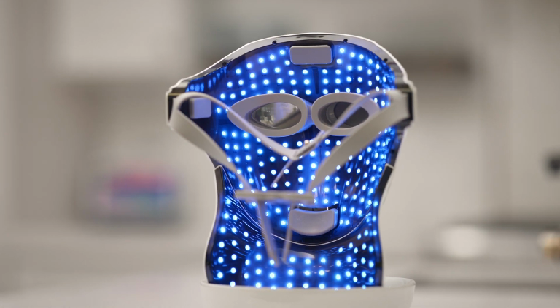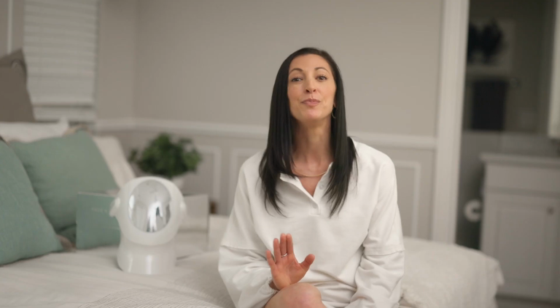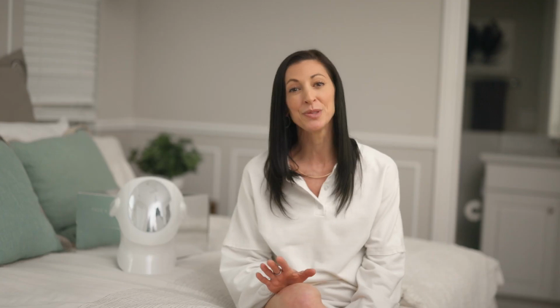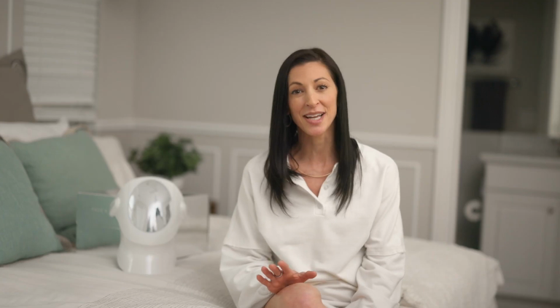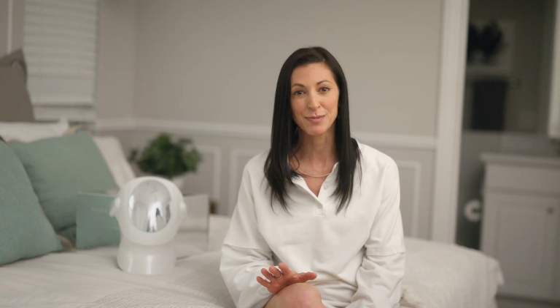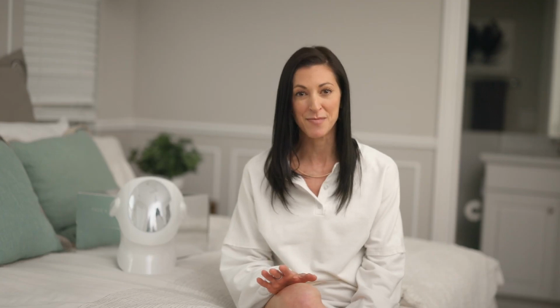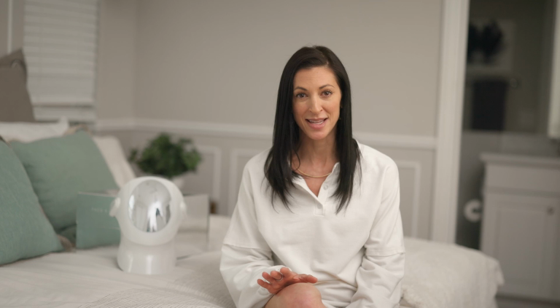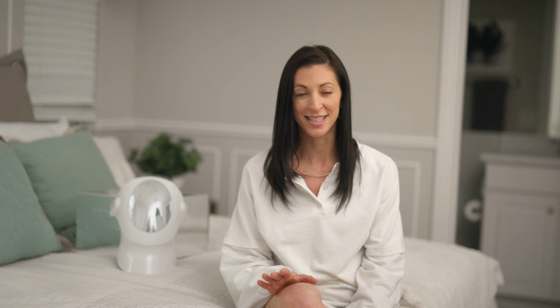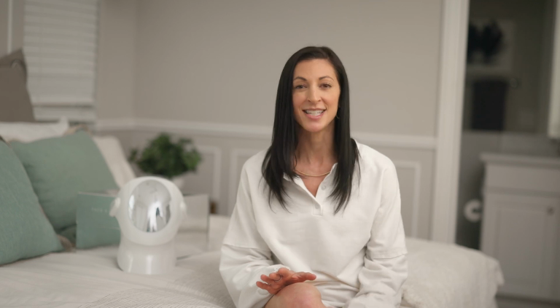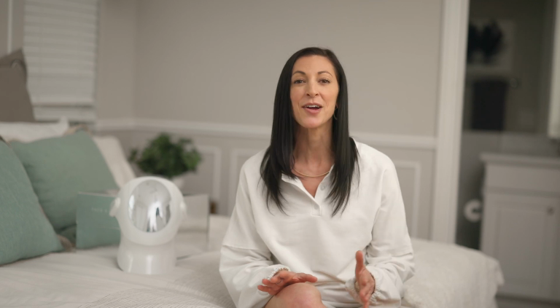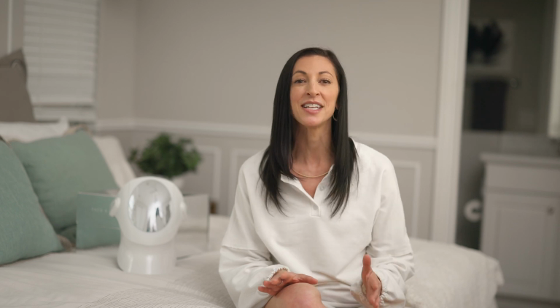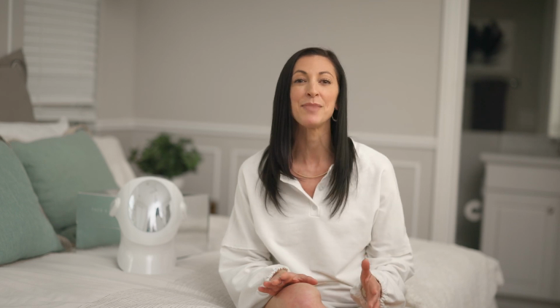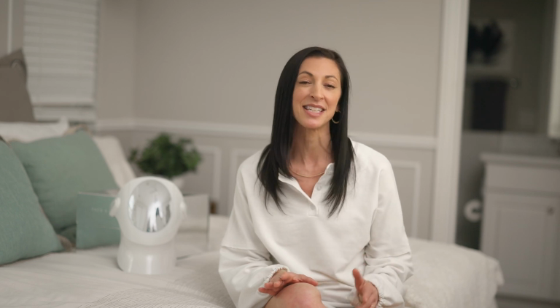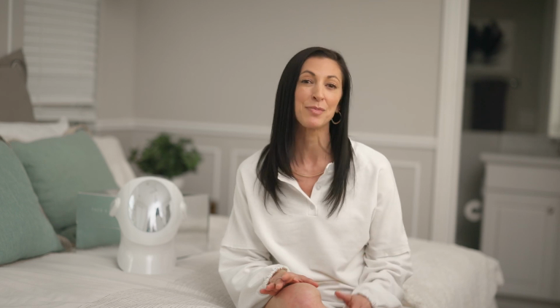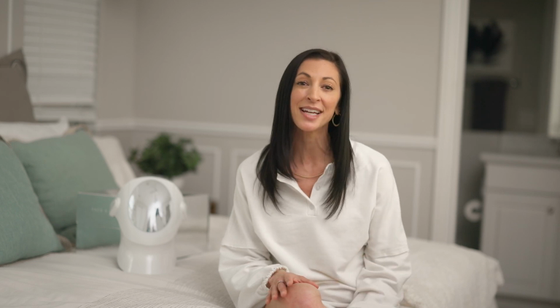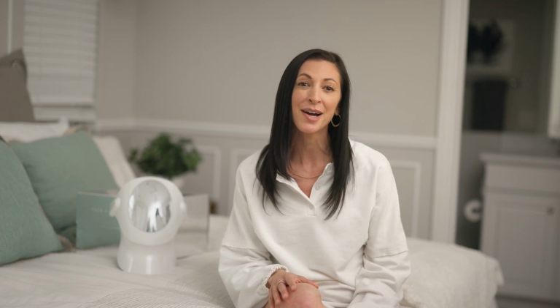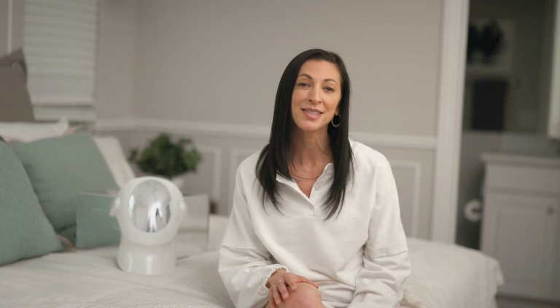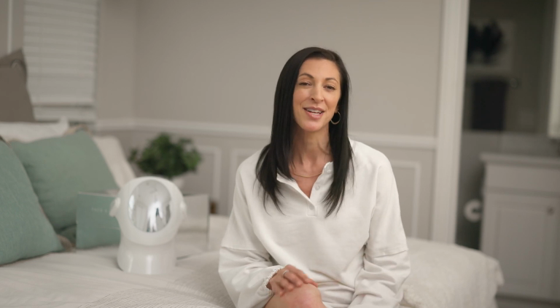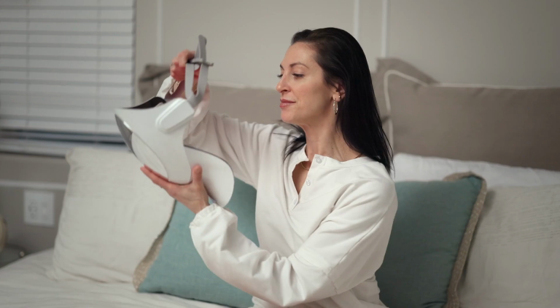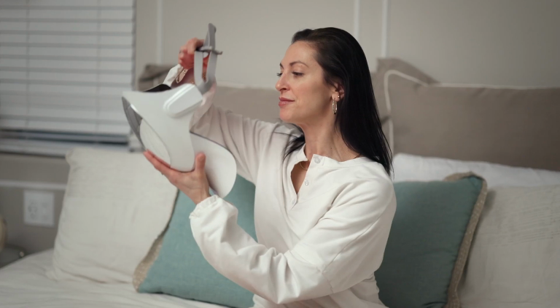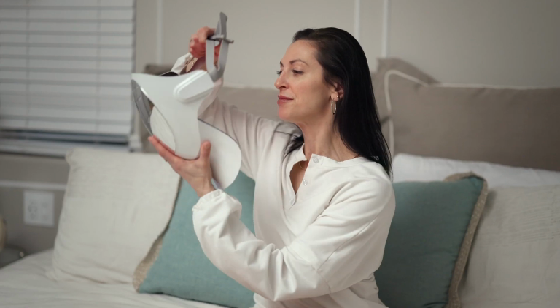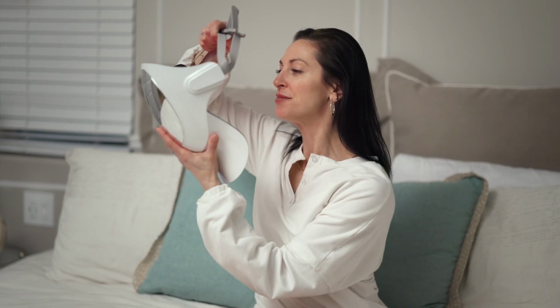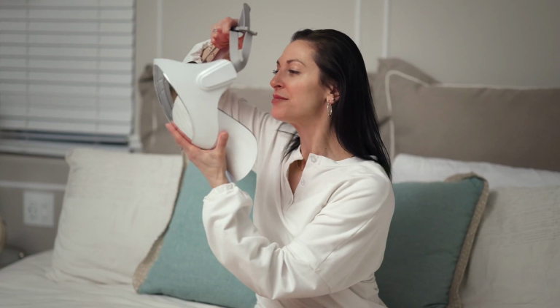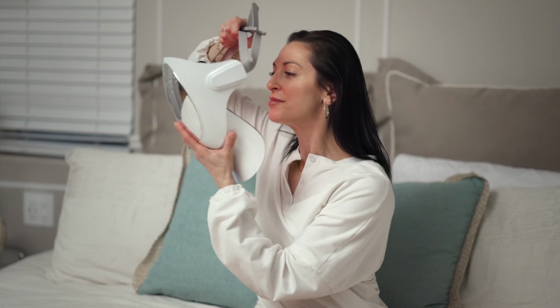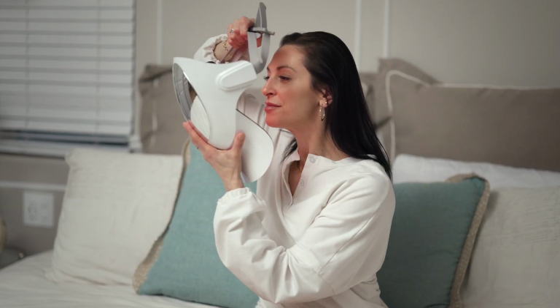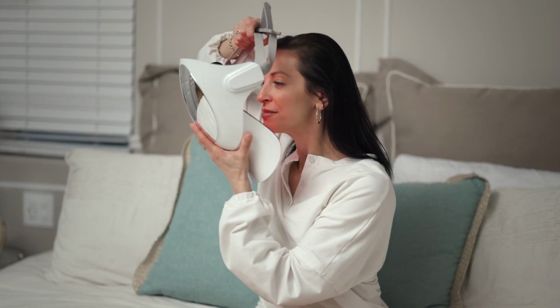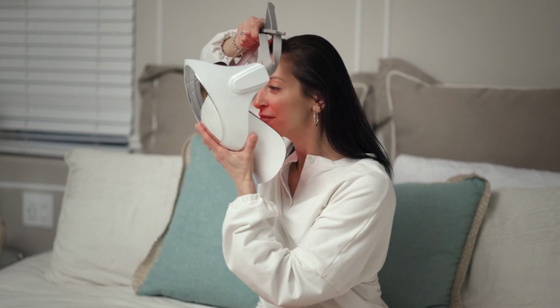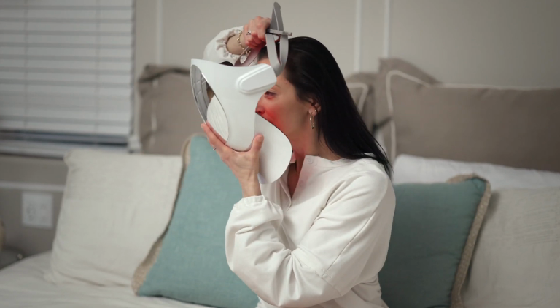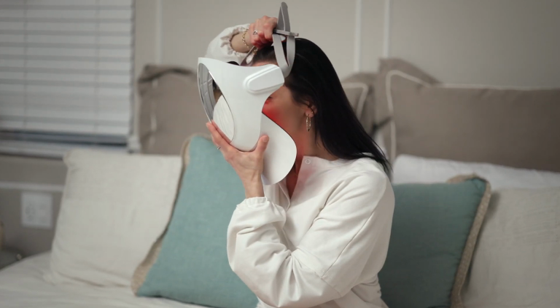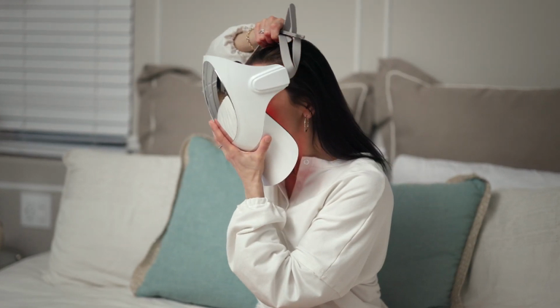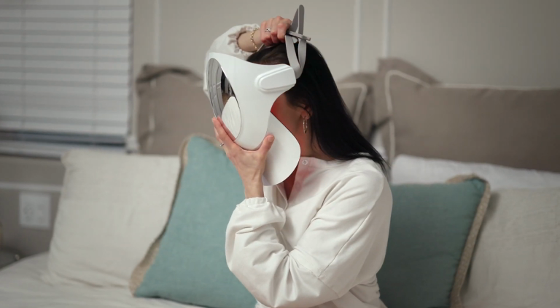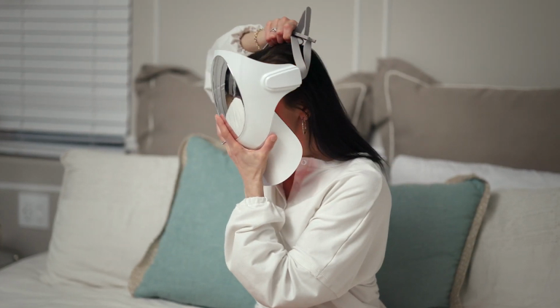The blue light has been amazing at targeting pesky breakouts, reducing inflammation, and flushing out bacteria.